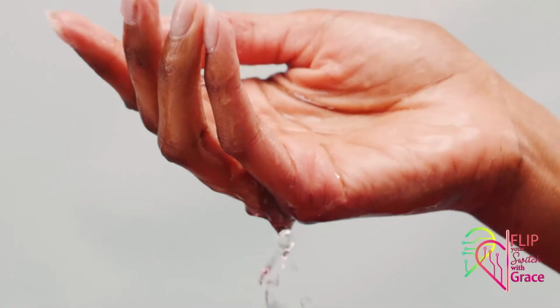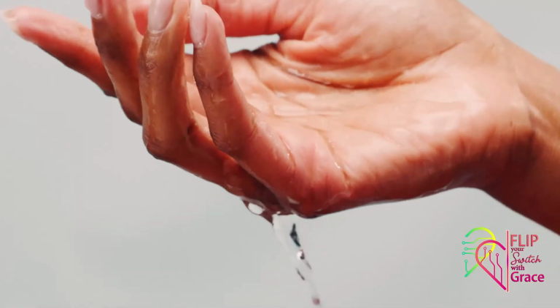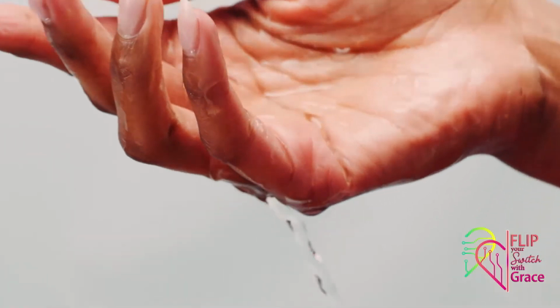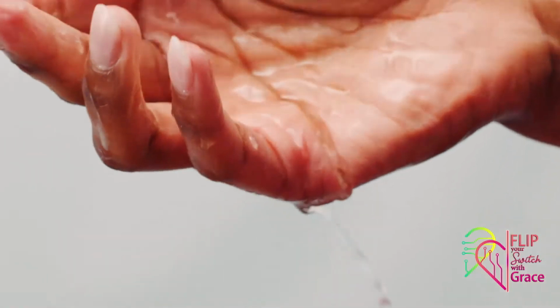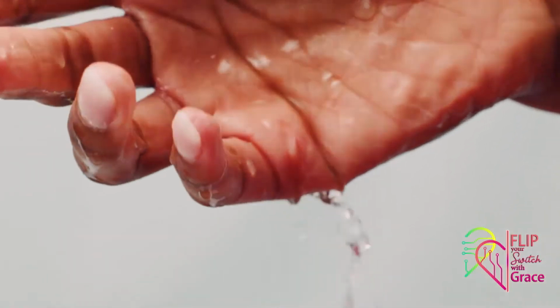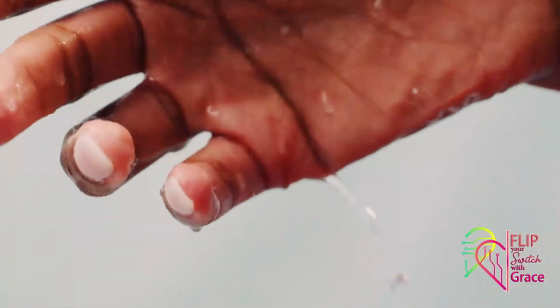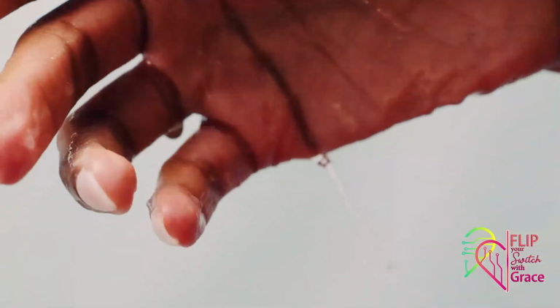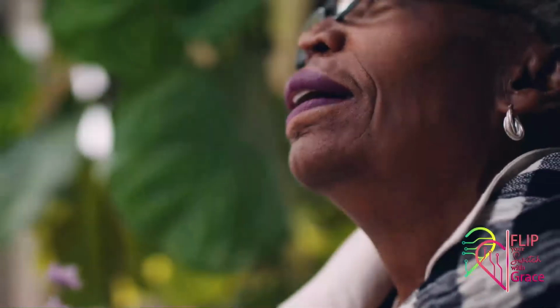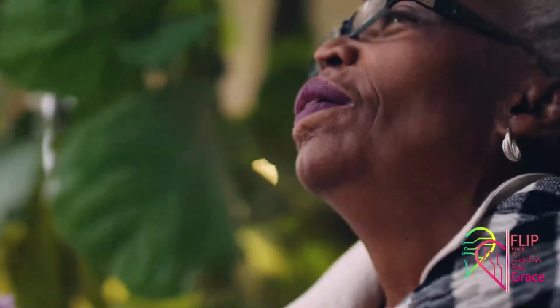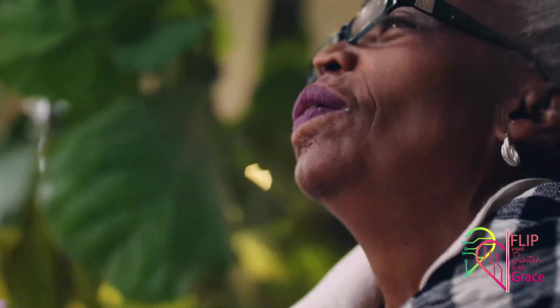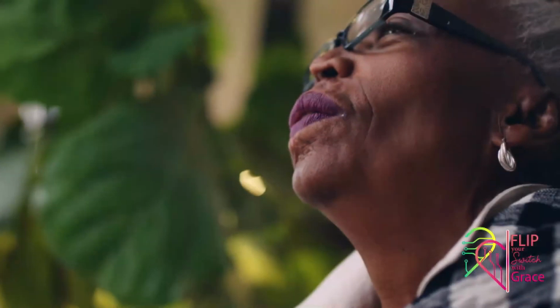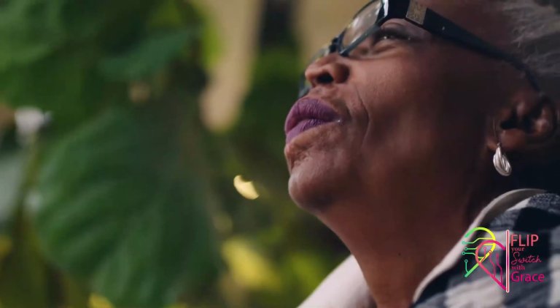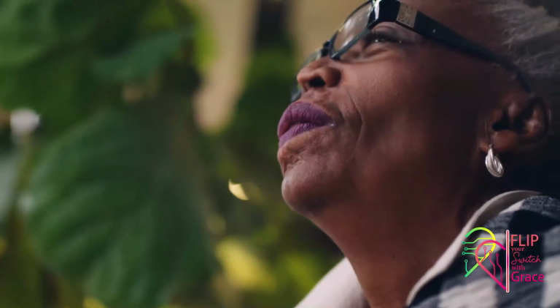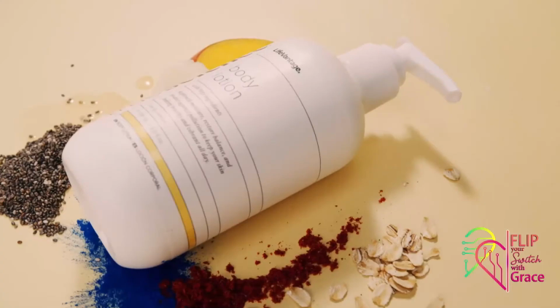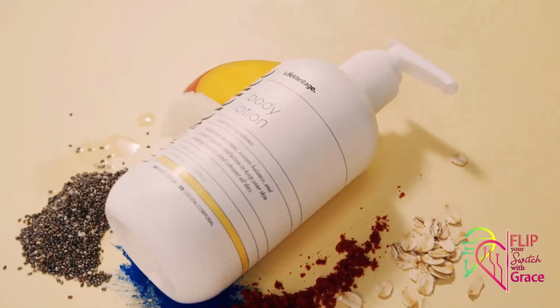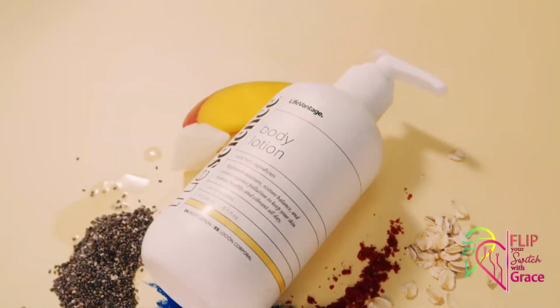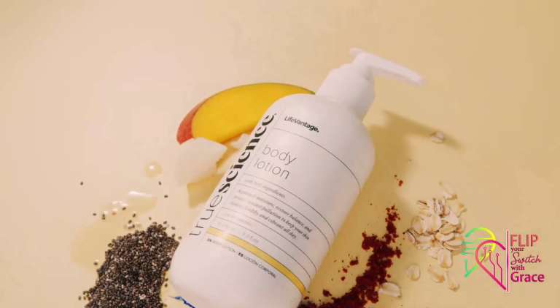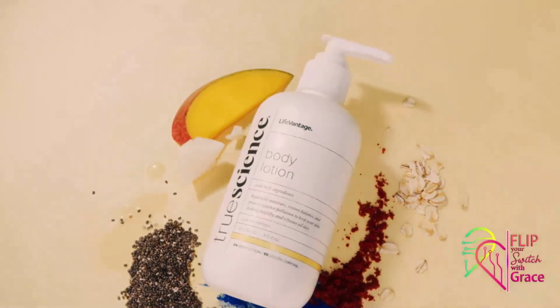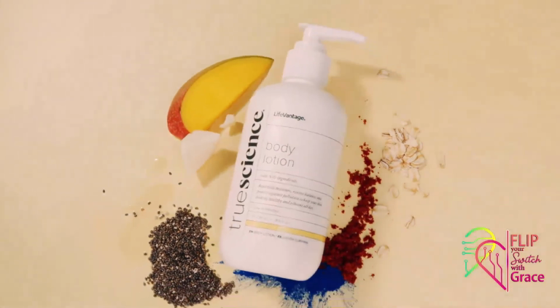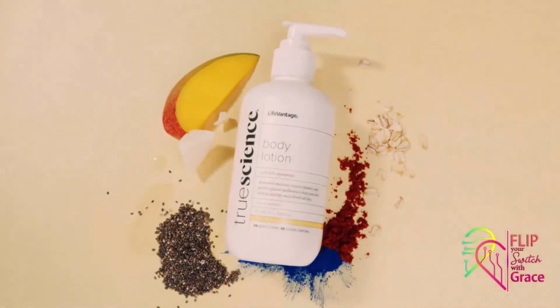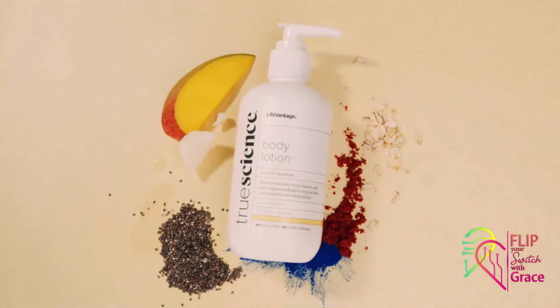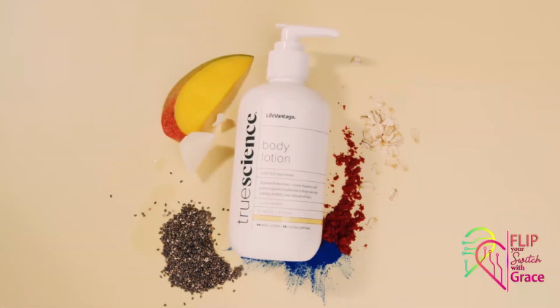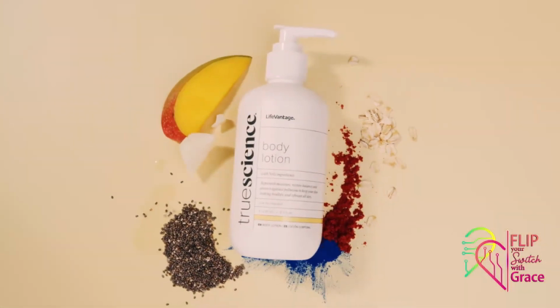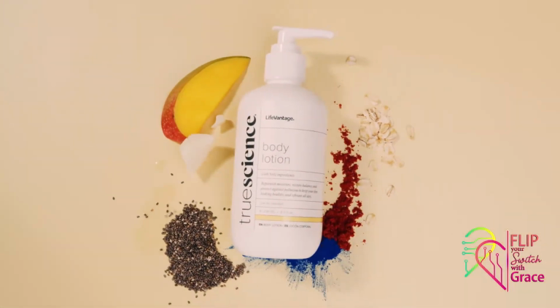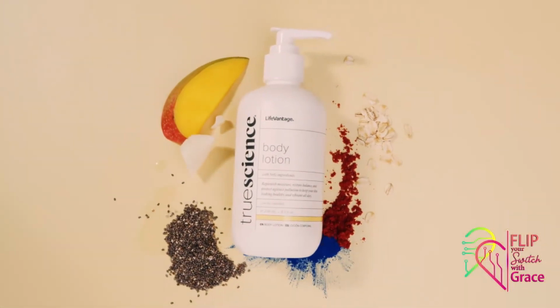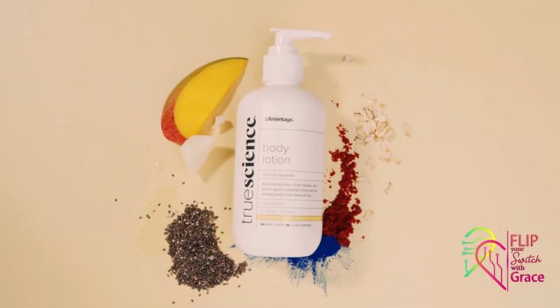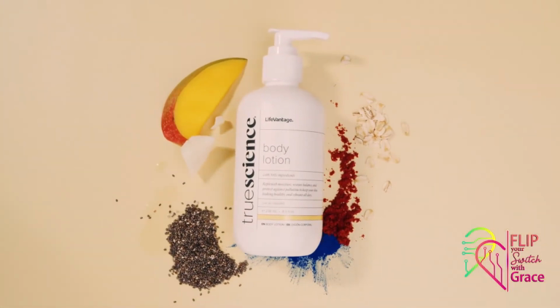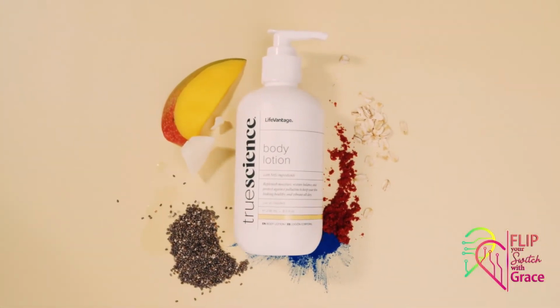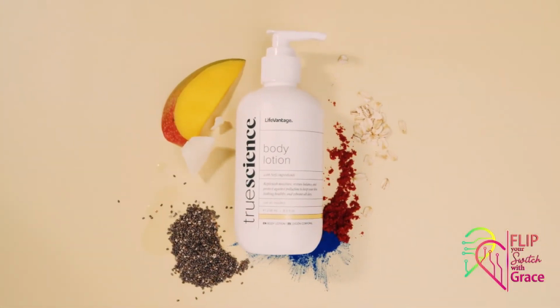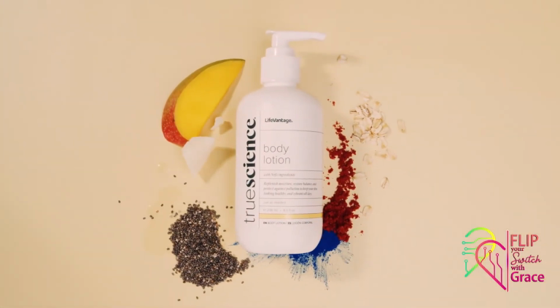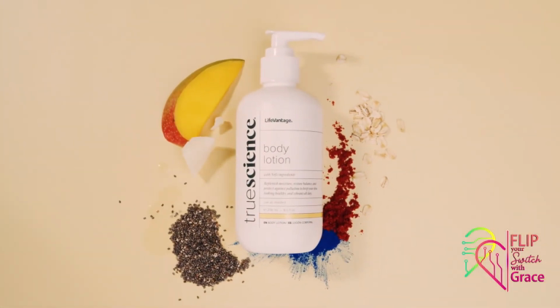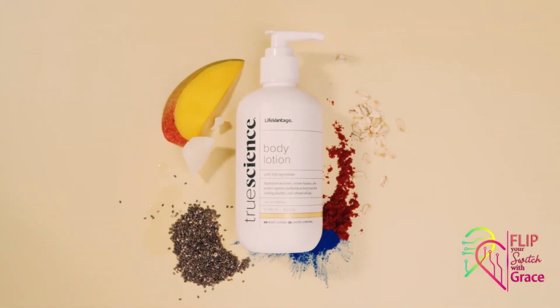Healthy, hydrated, happy skin. True Science body lotion — feel good from head to soul.